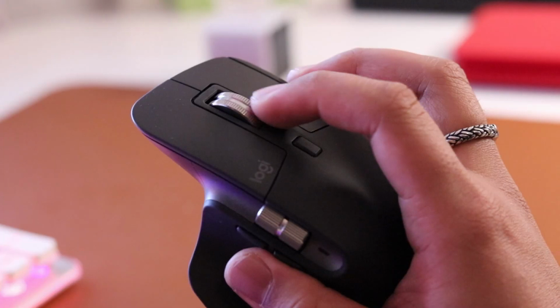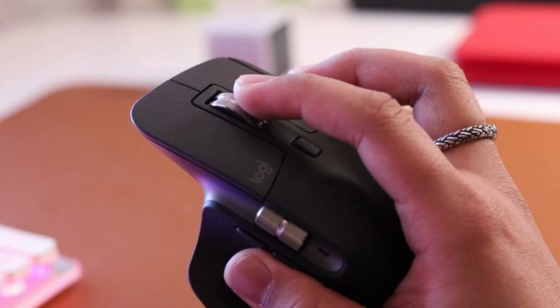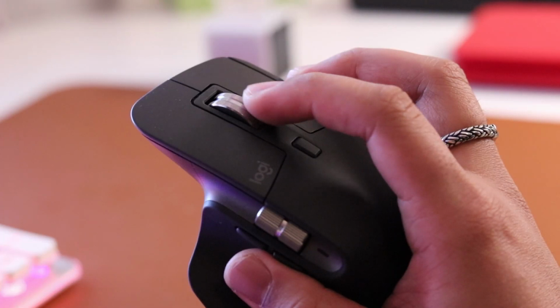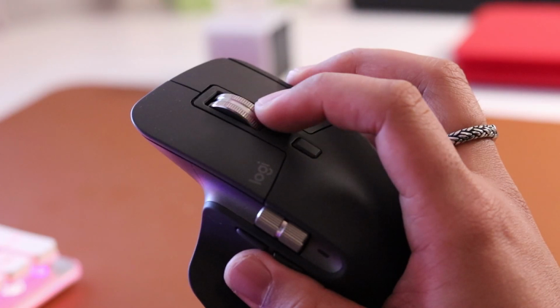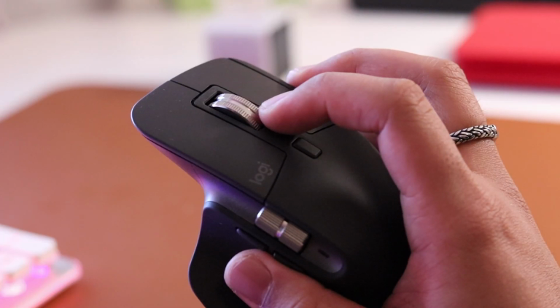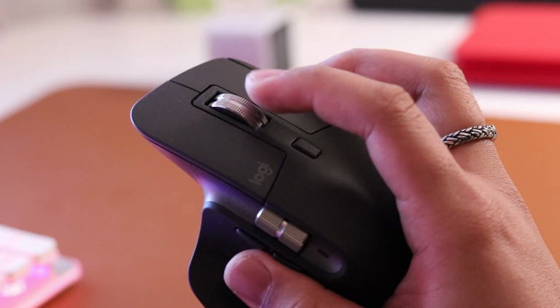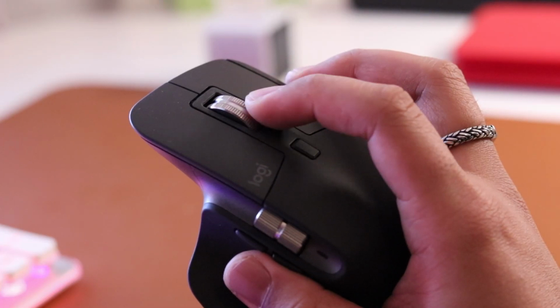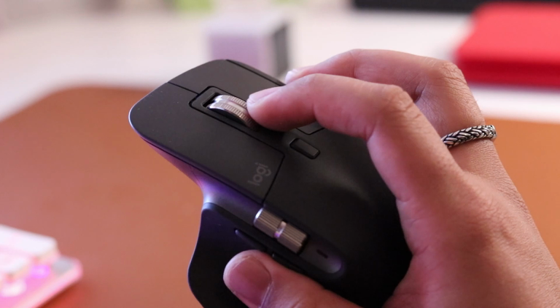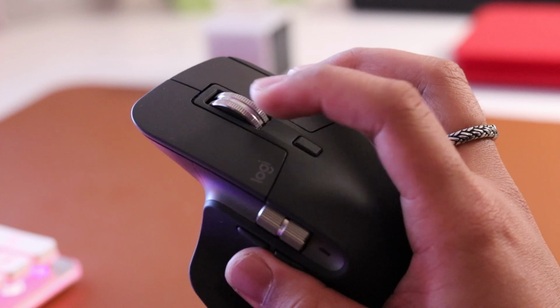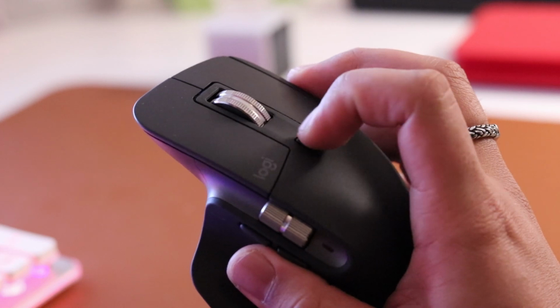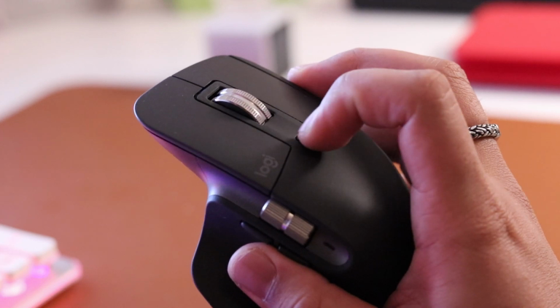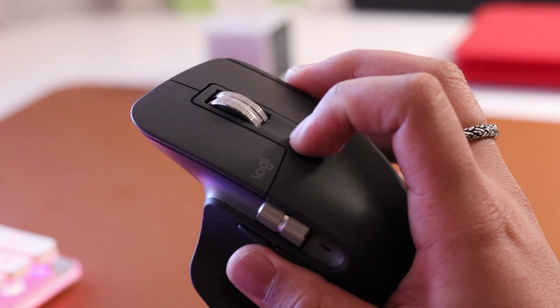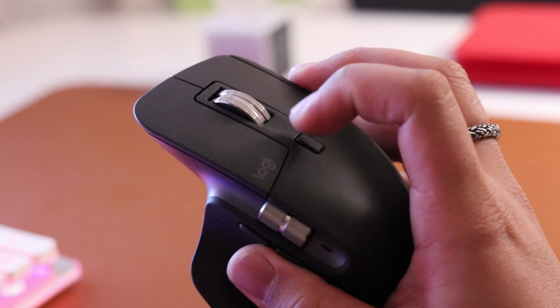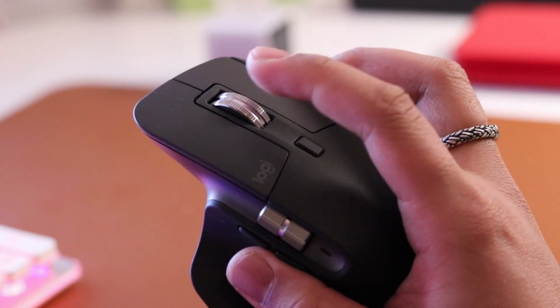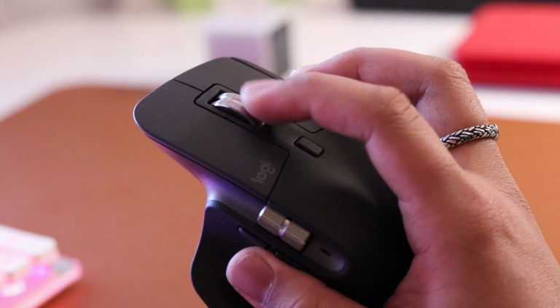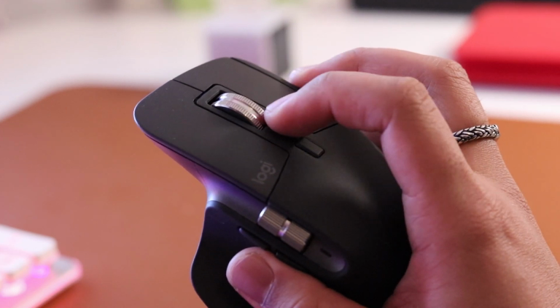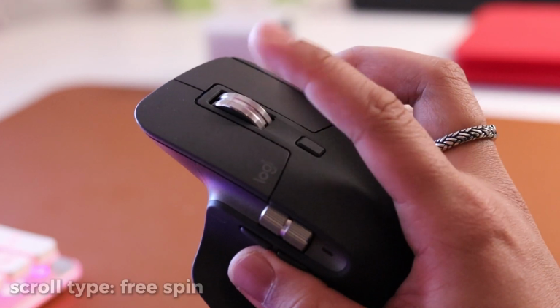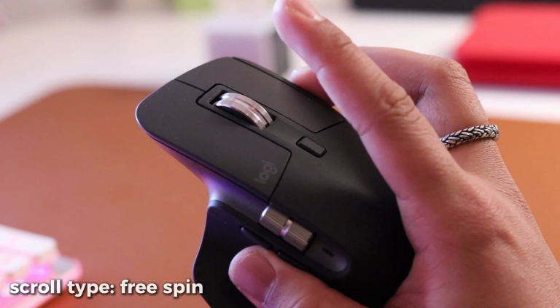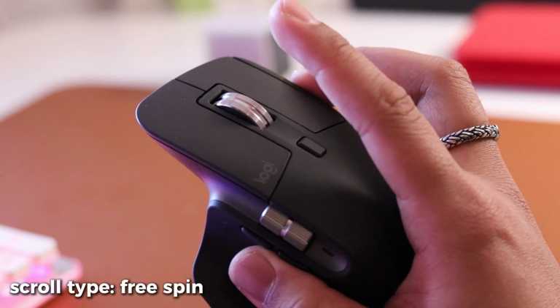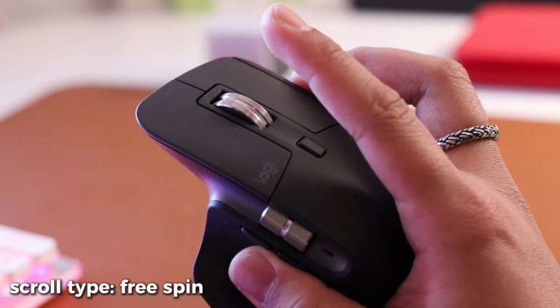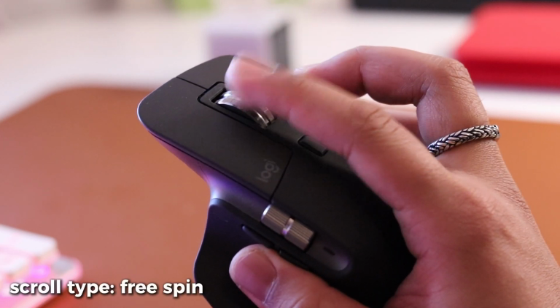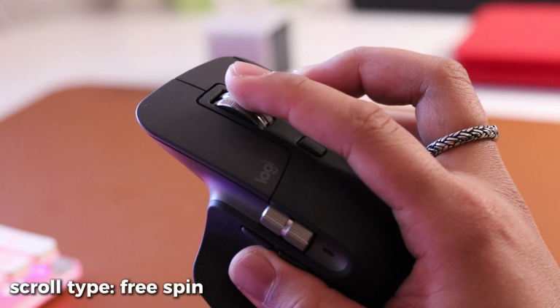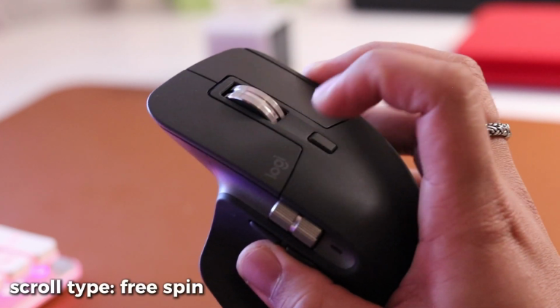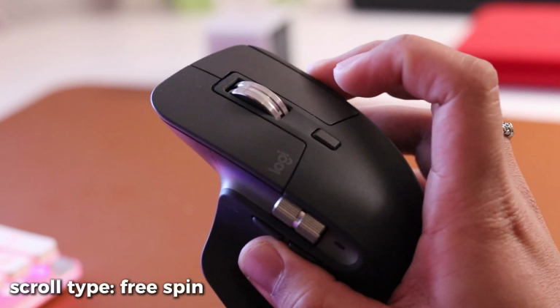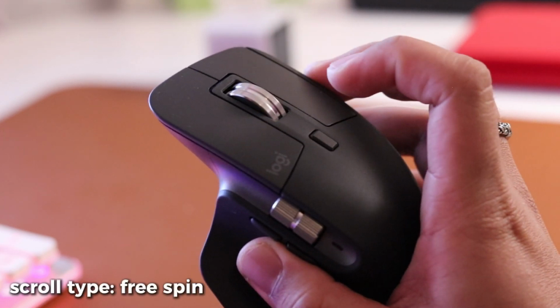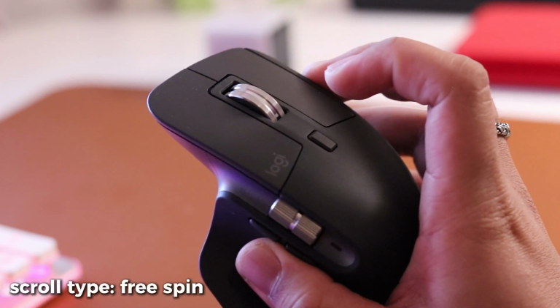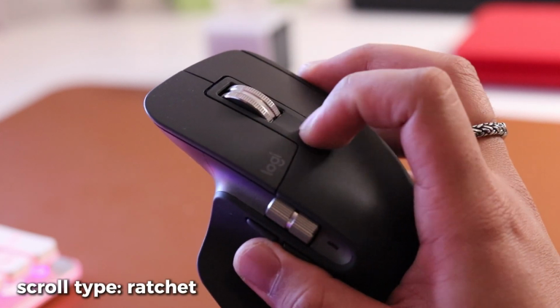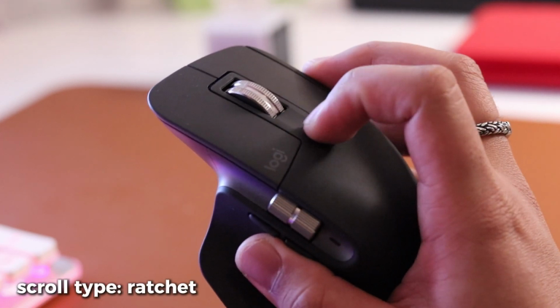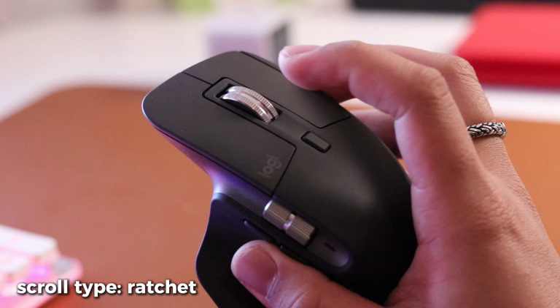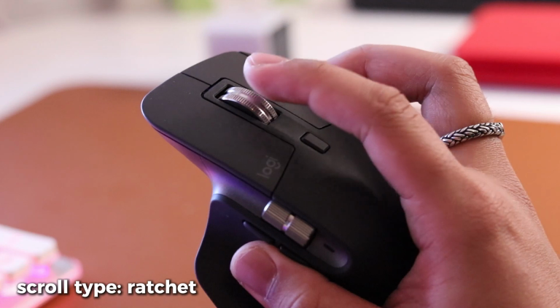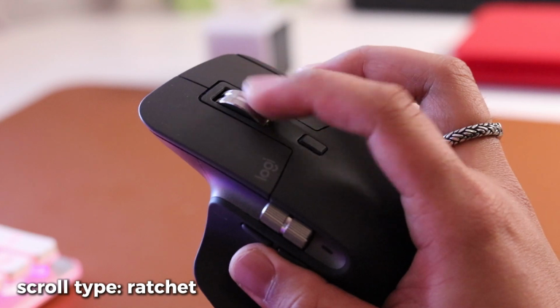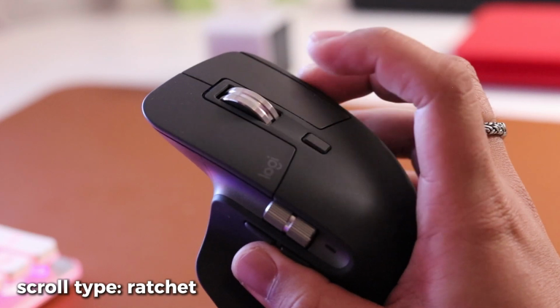A bit behind the top scroll is another button as well, which can be set to change the scroll type from free spinning to a ratchet scroll.